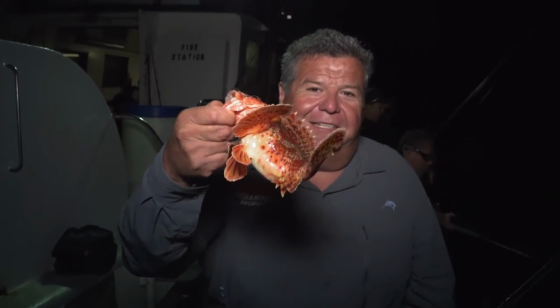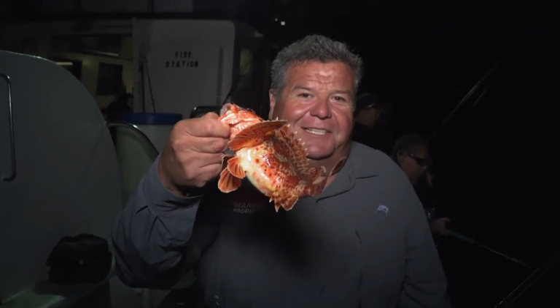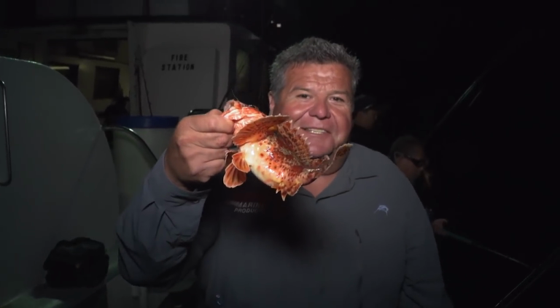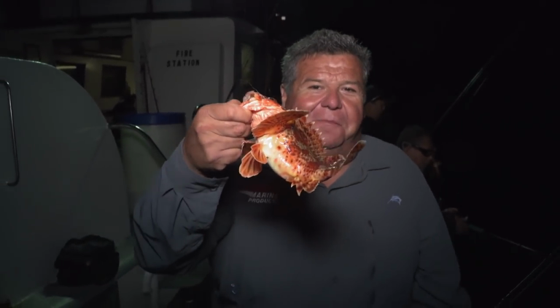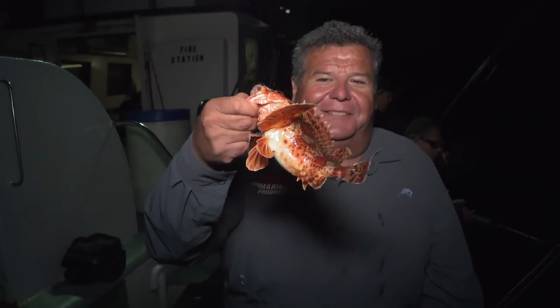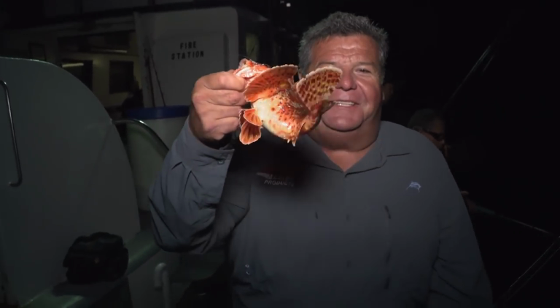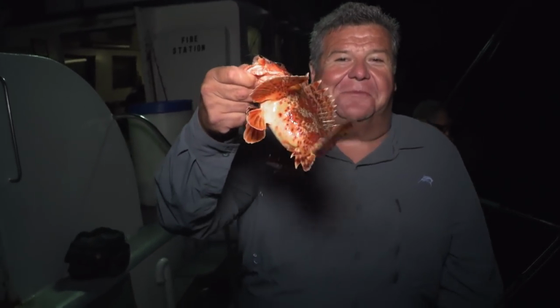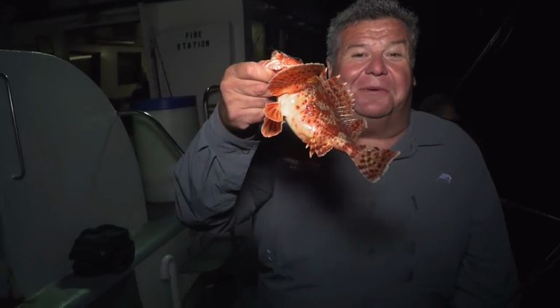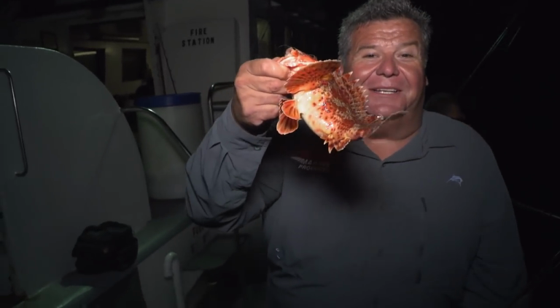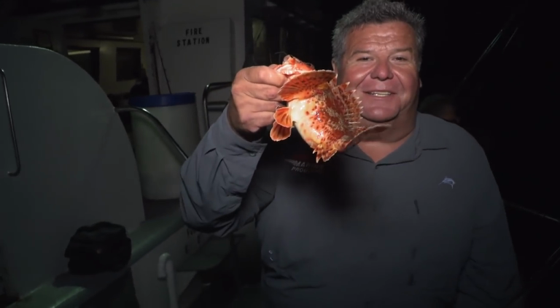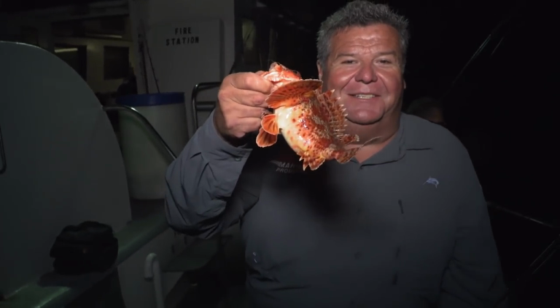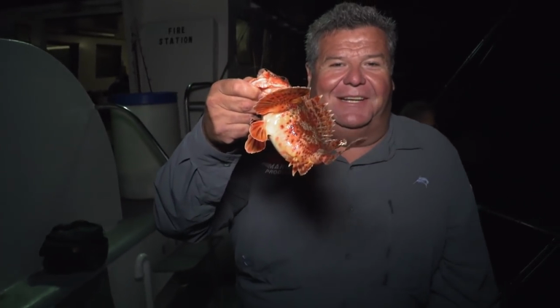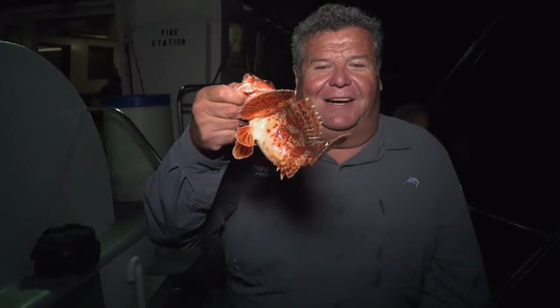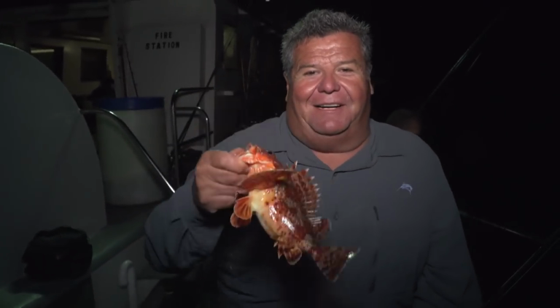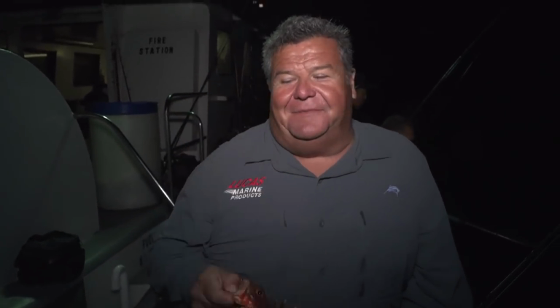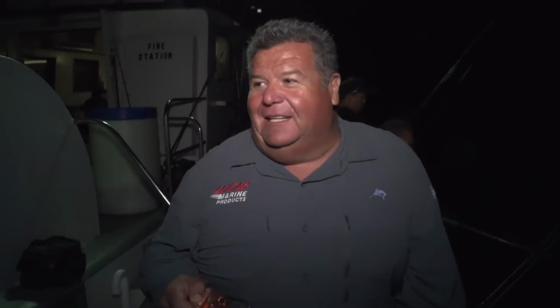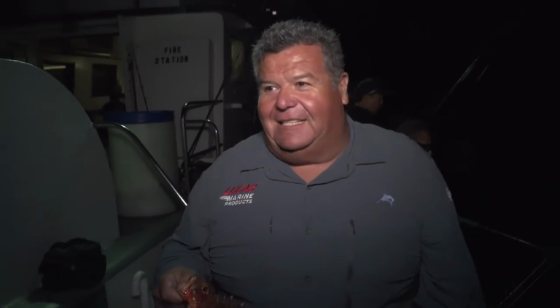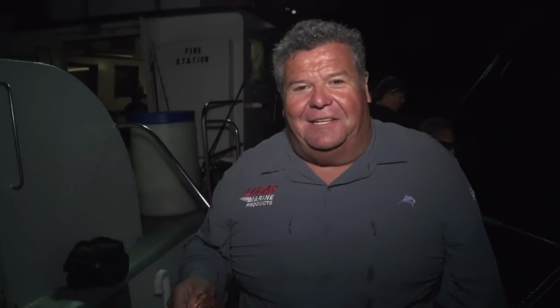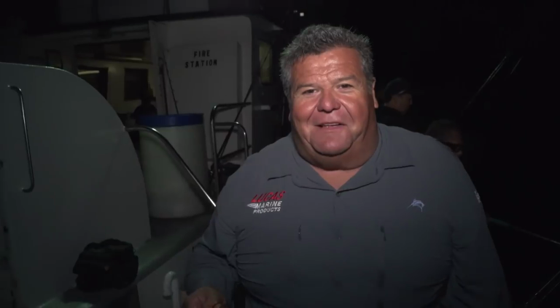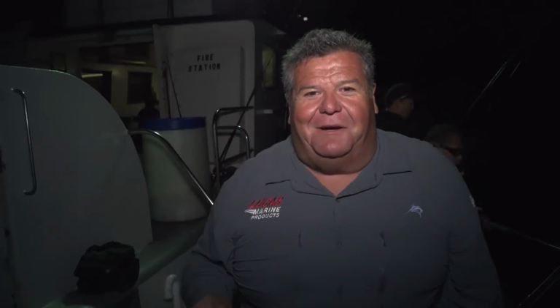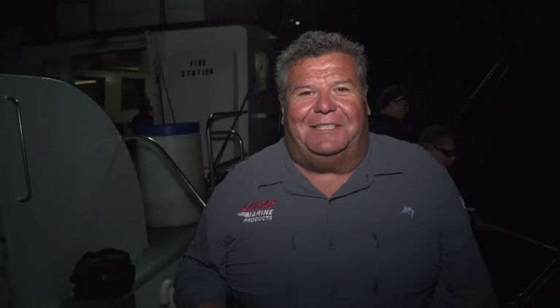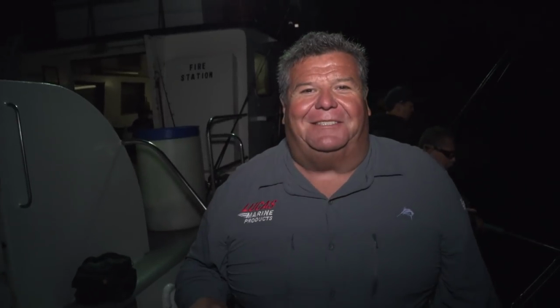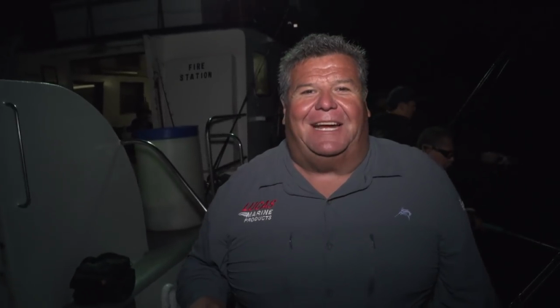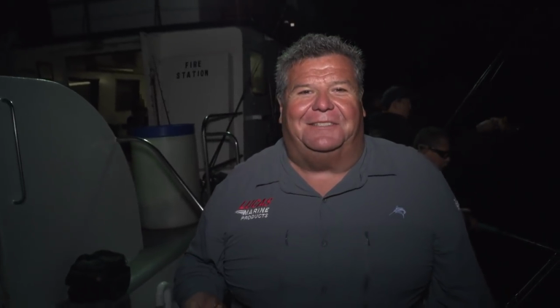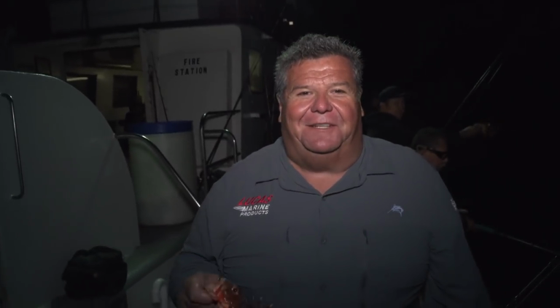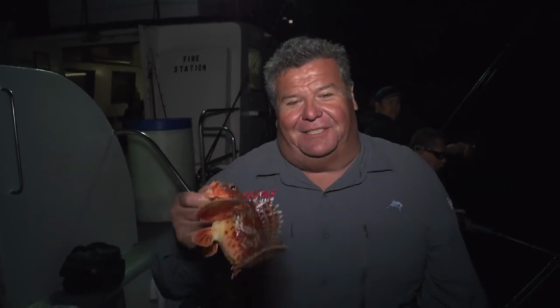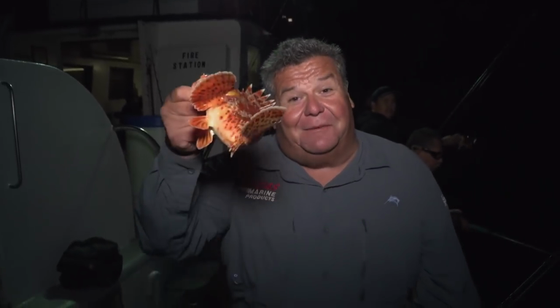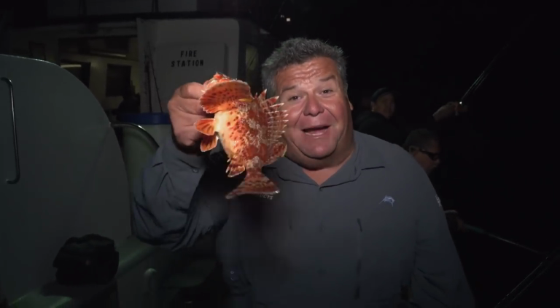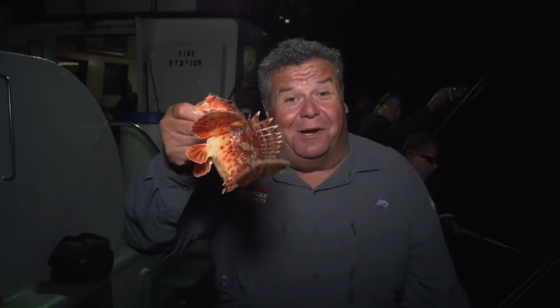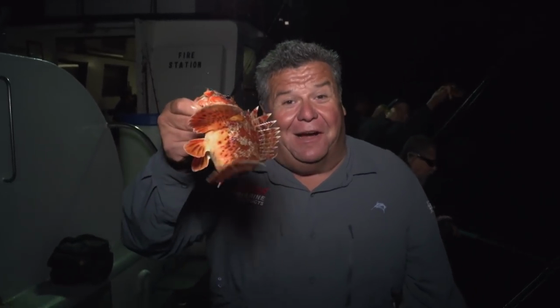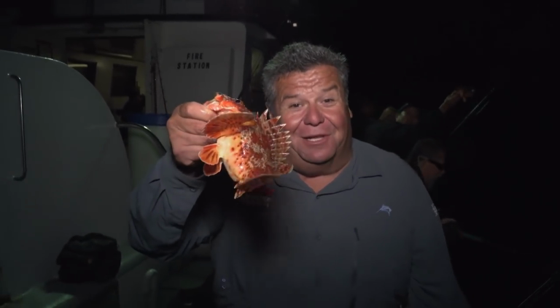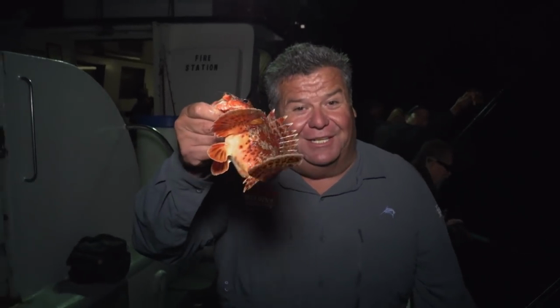Legal size sculpin — tastes really, really good. Alright, let's take a look around the boat, see who else is catching some fish, because they're biting right now, really good.